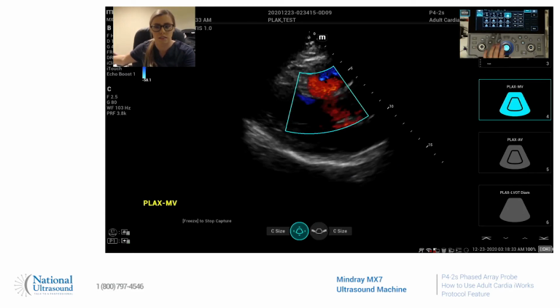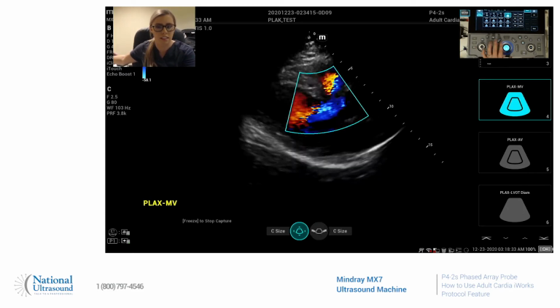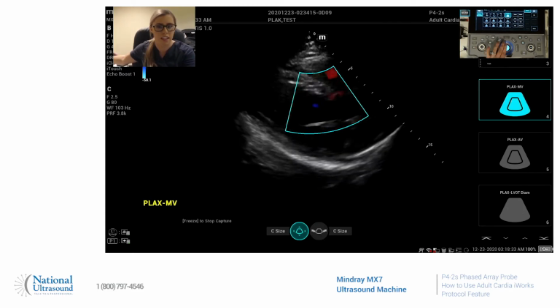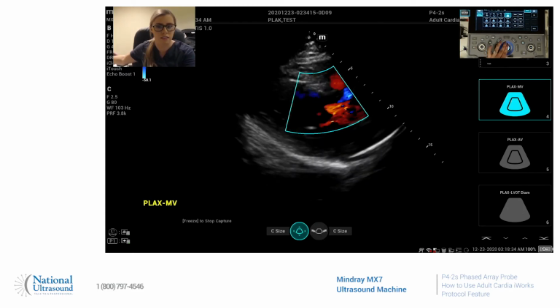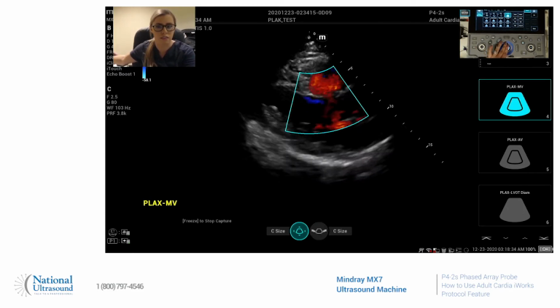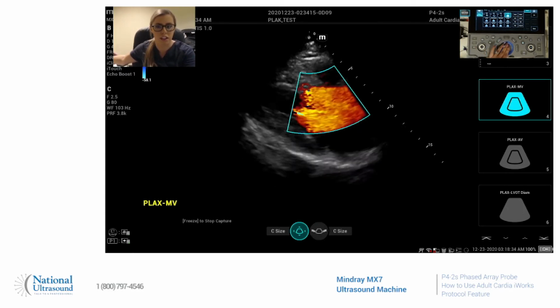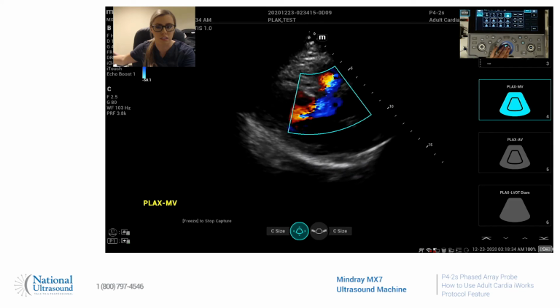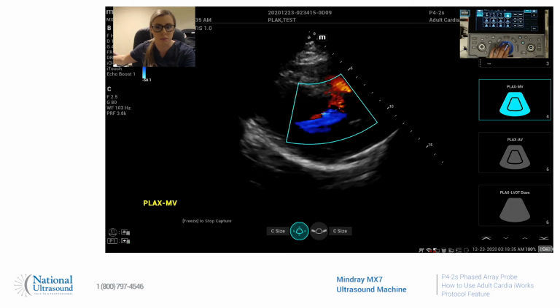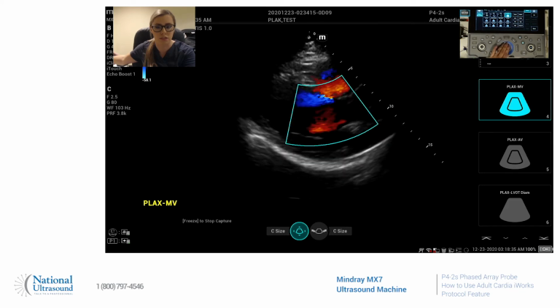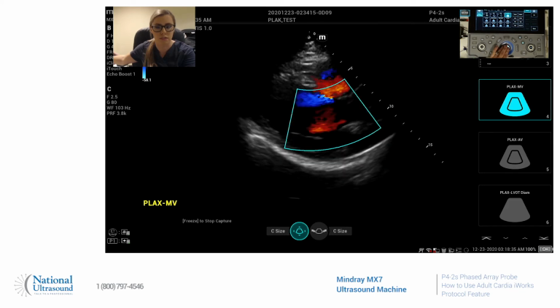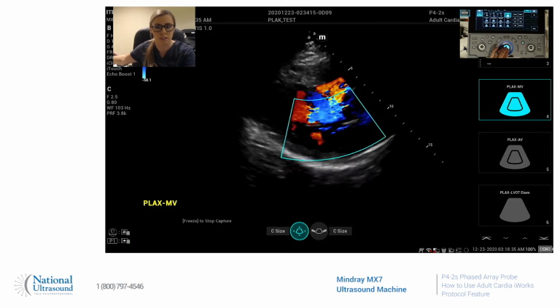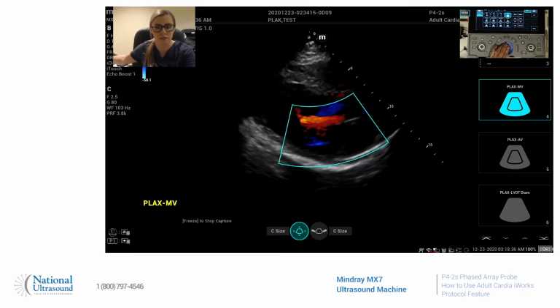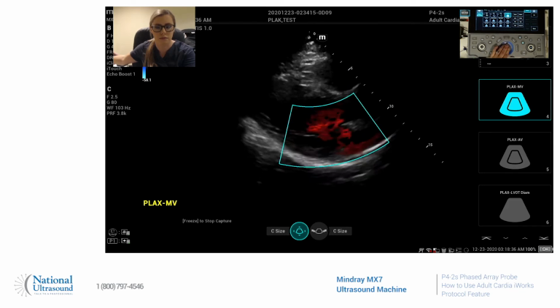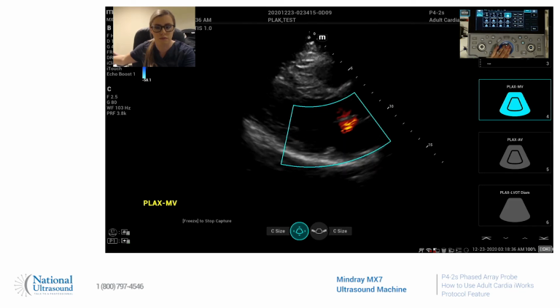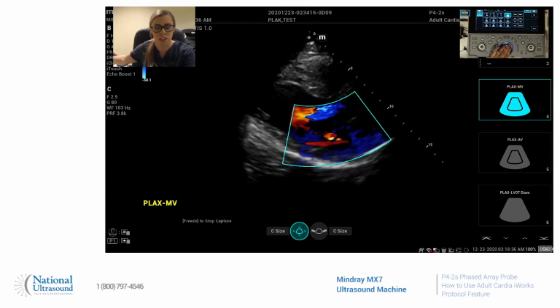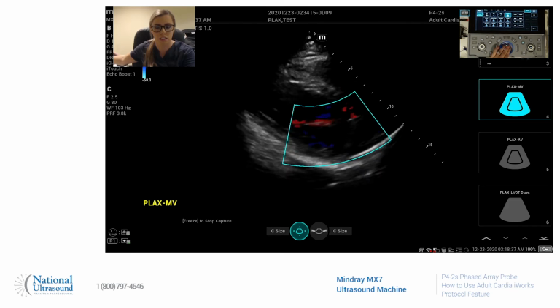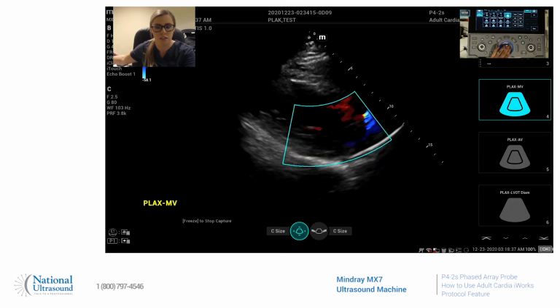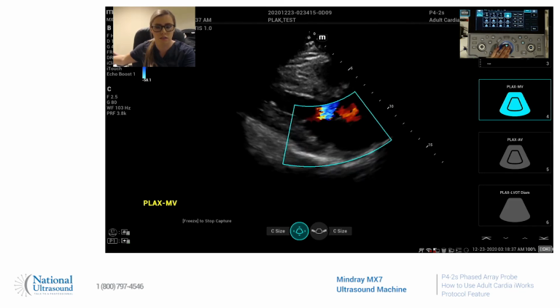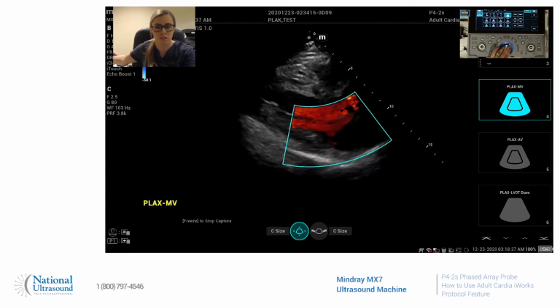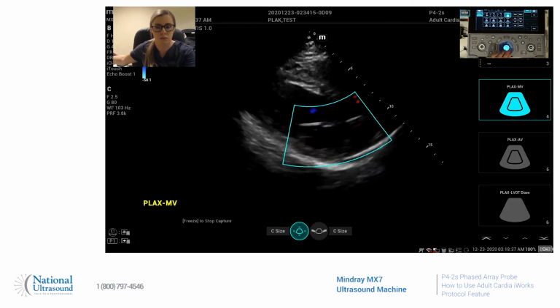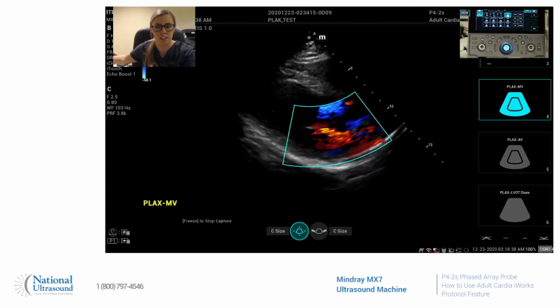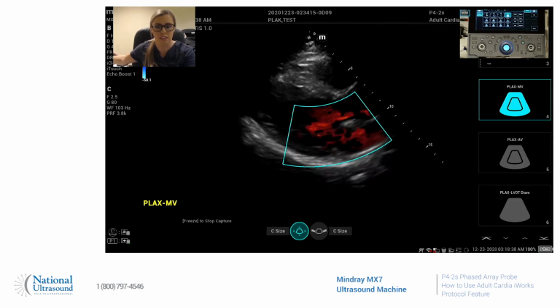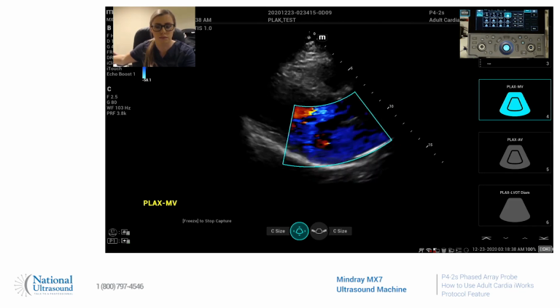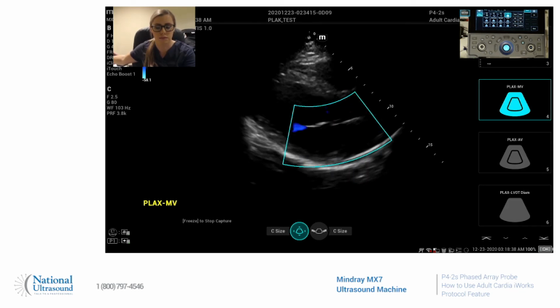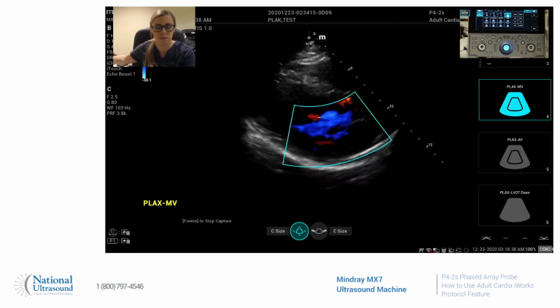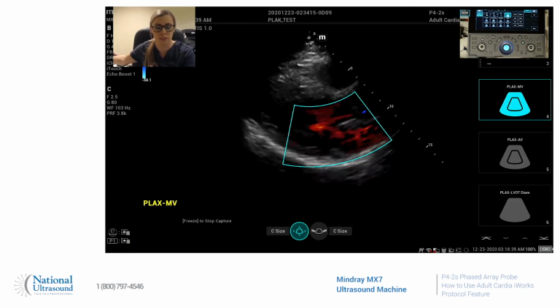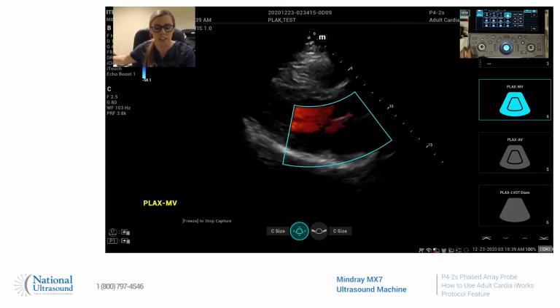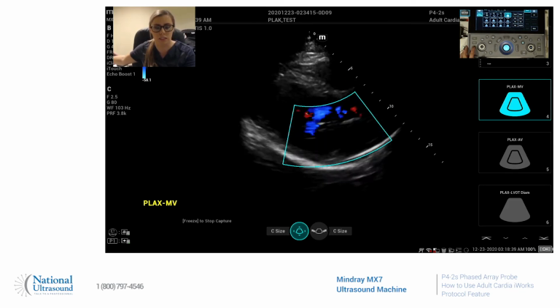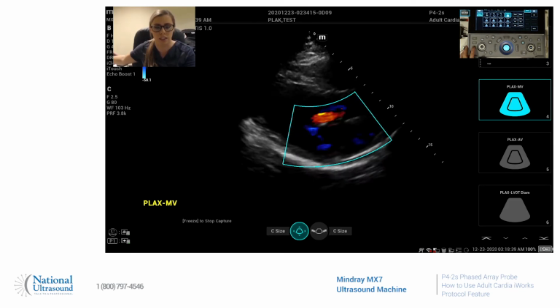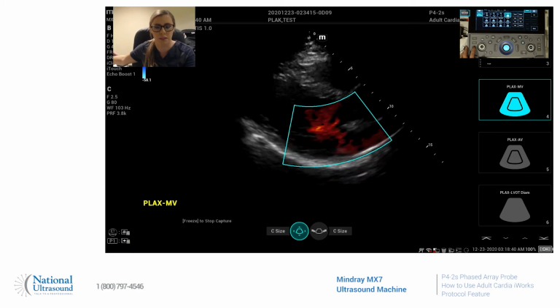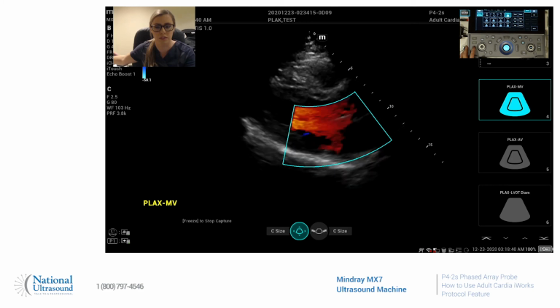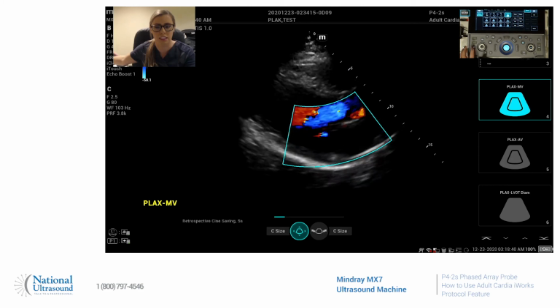Next it asks you to do color of the mitral valve. You can move it down and acquire that when you're ready.